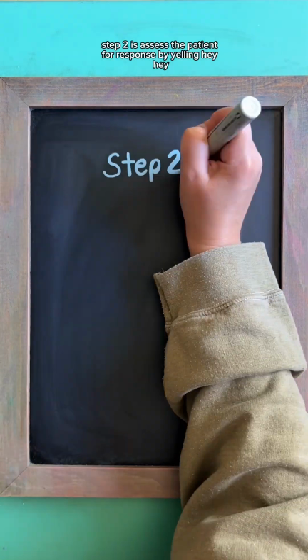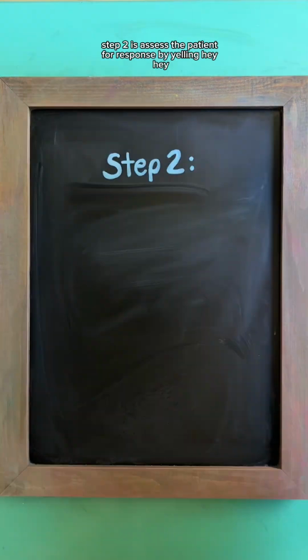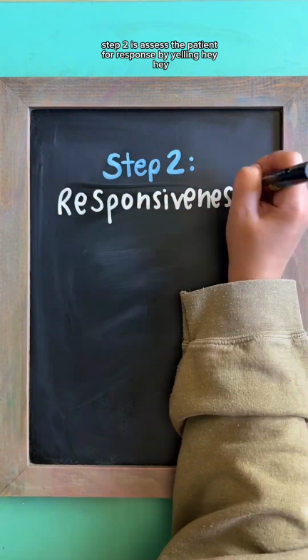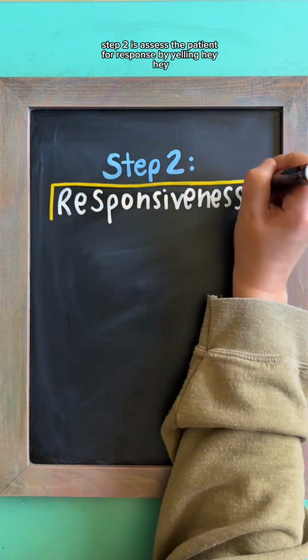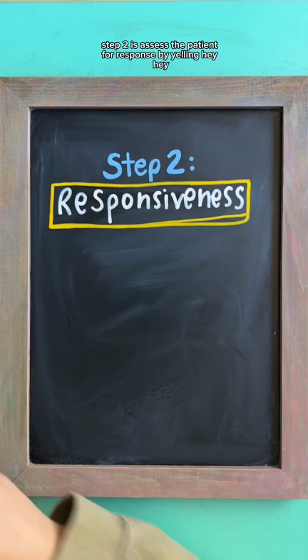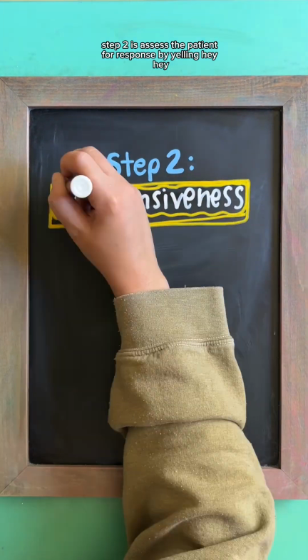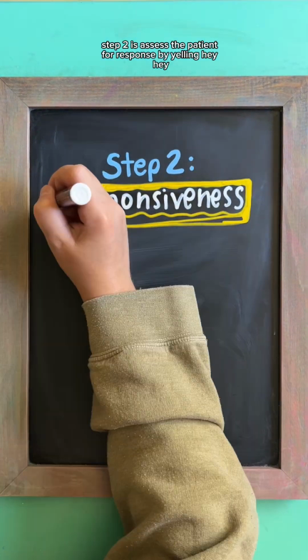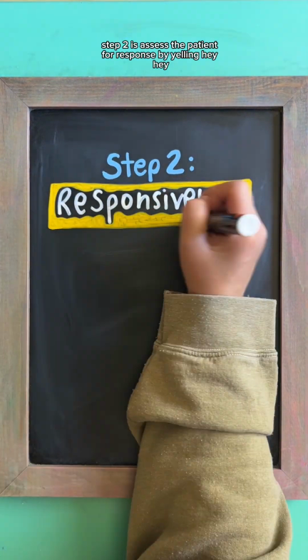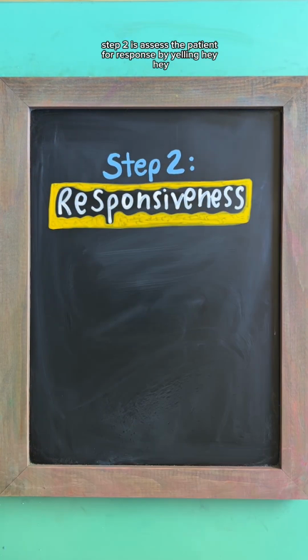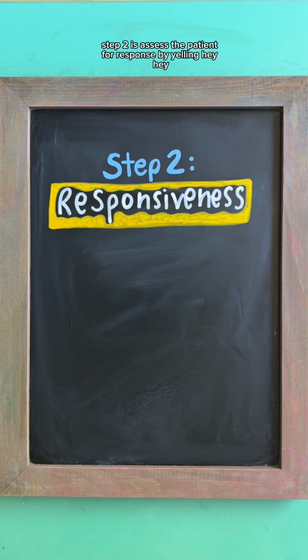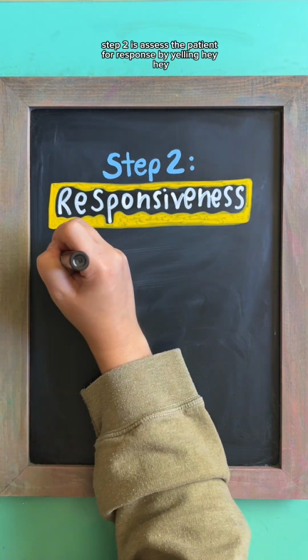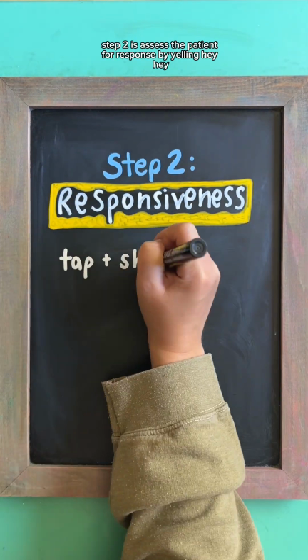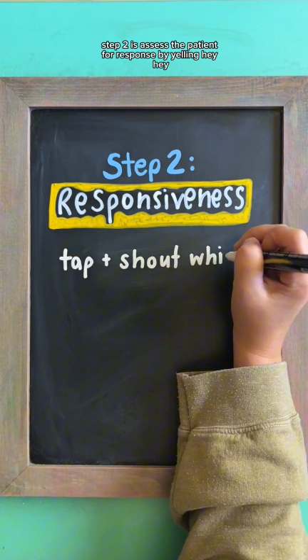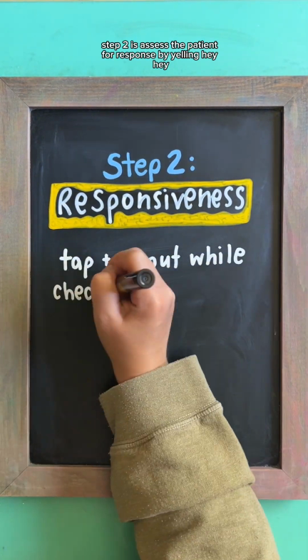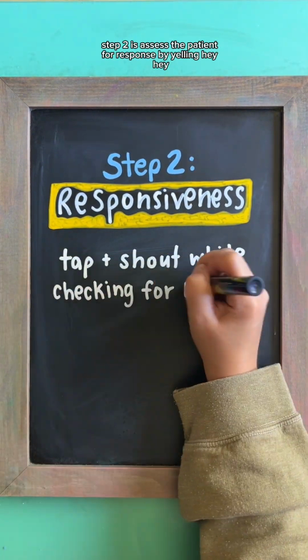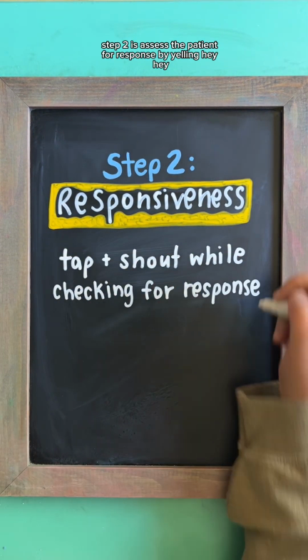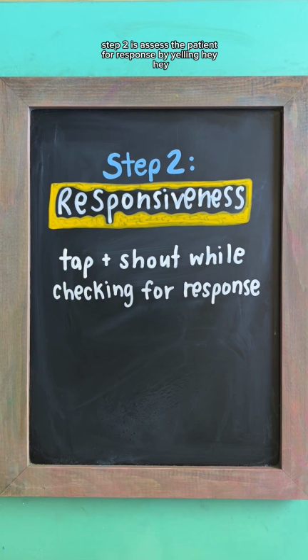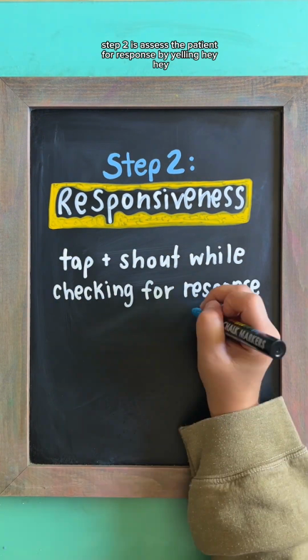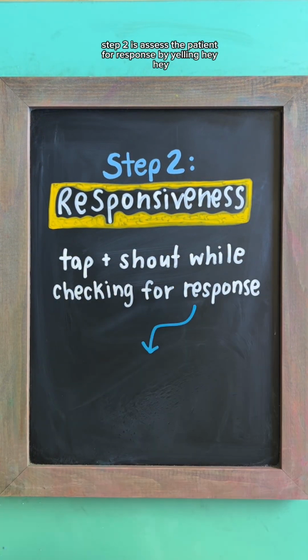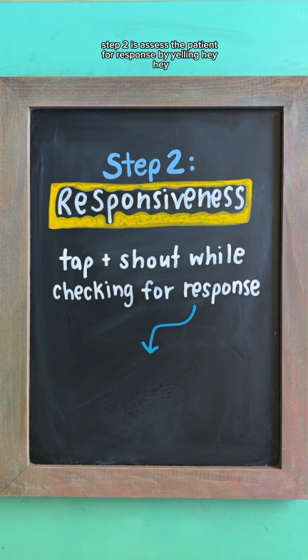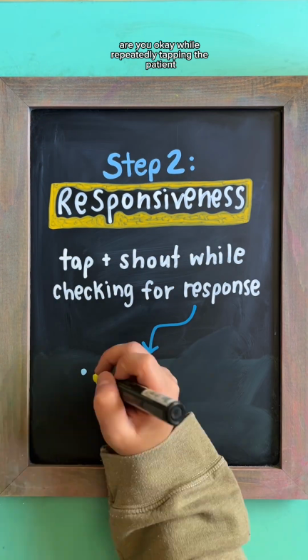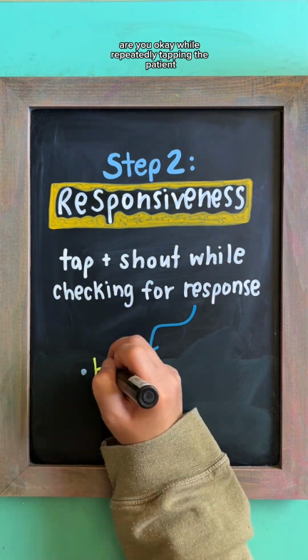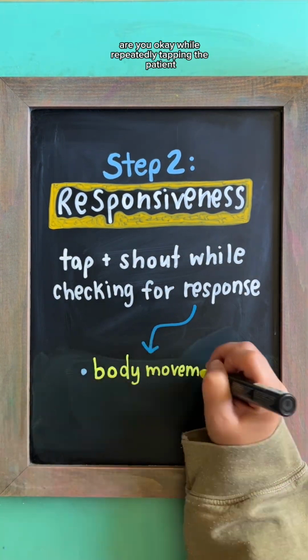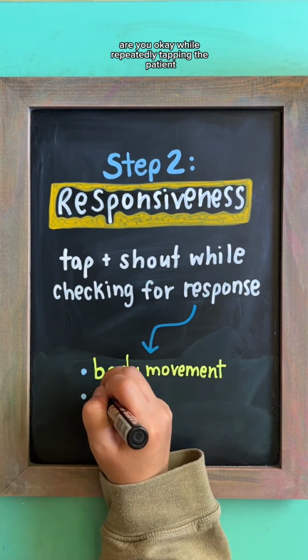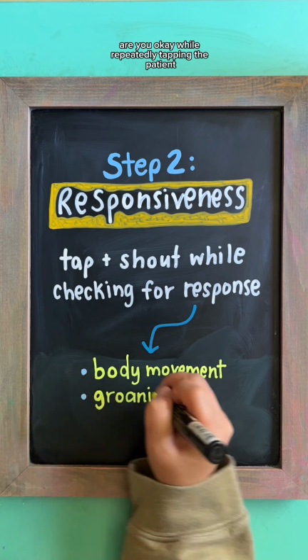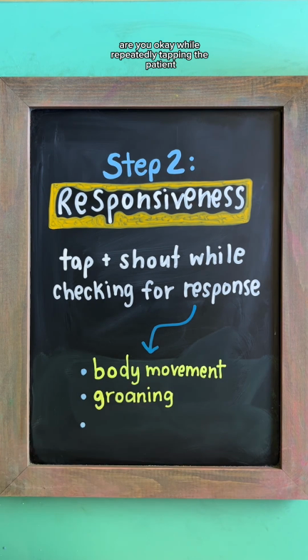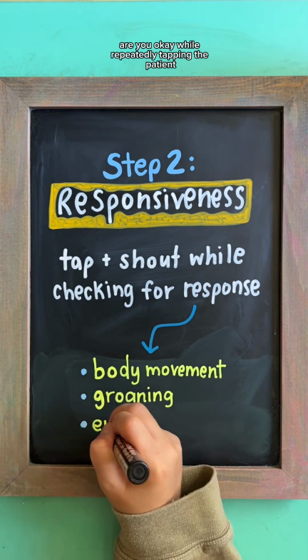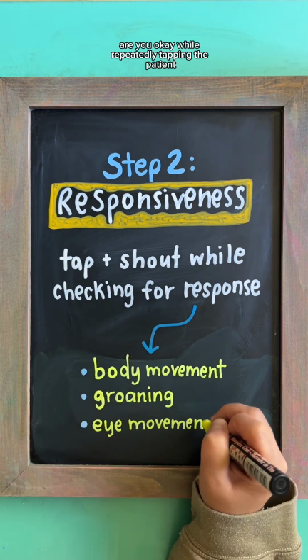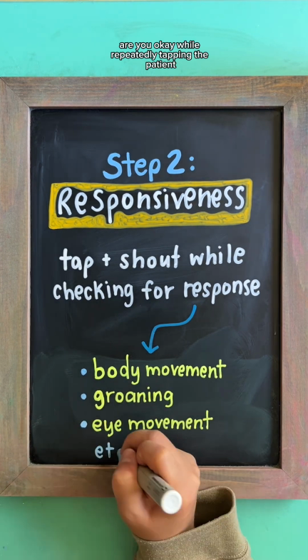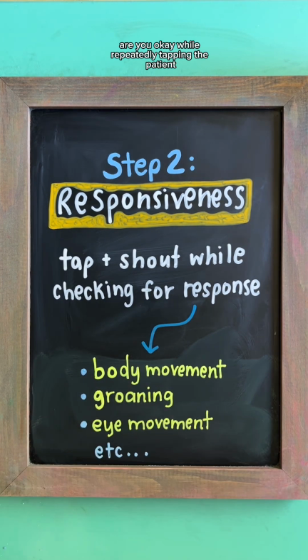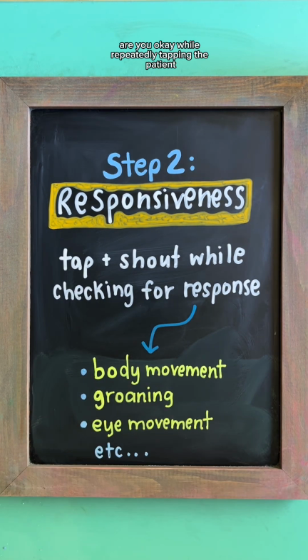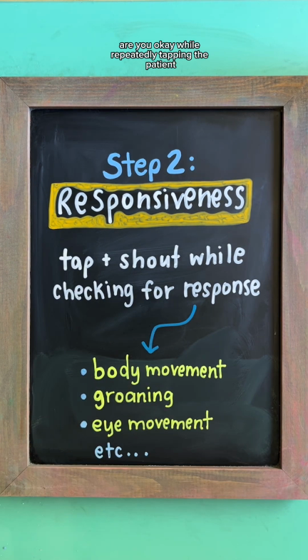Step two is assess the patient for response by yelling, 'Hey, hey, are you okay?' while repeatedly tapping the patient.